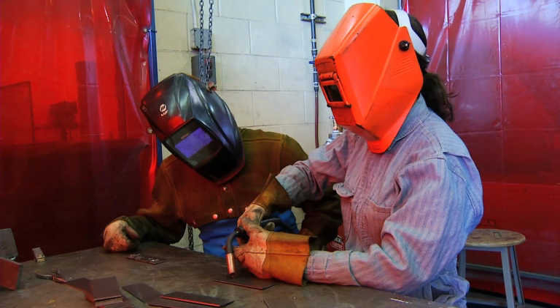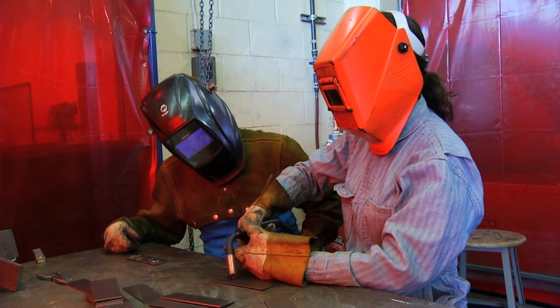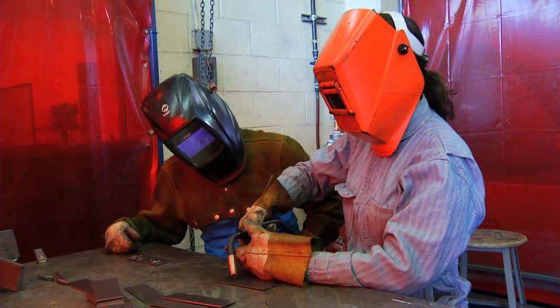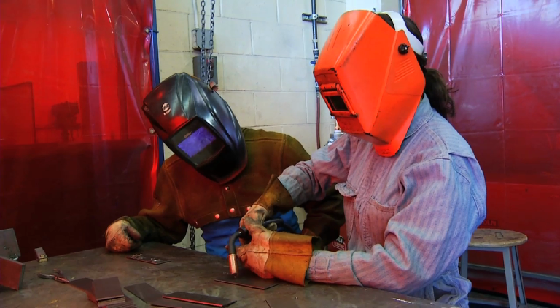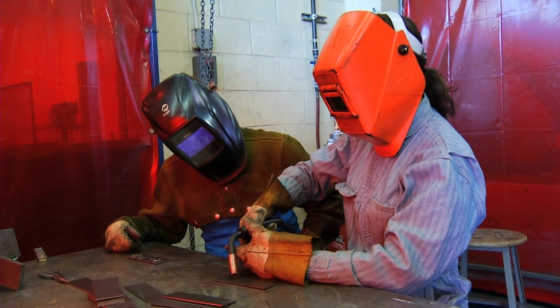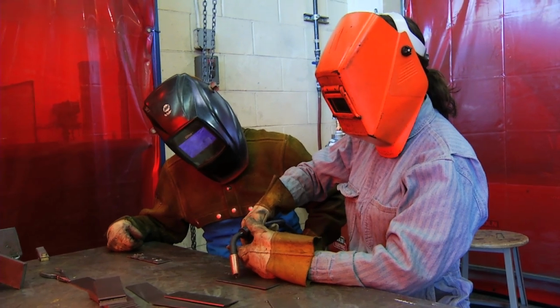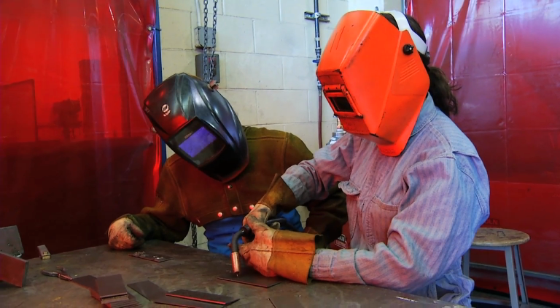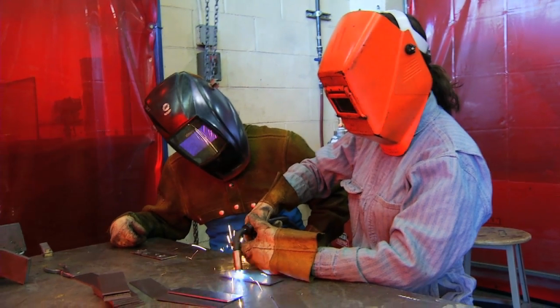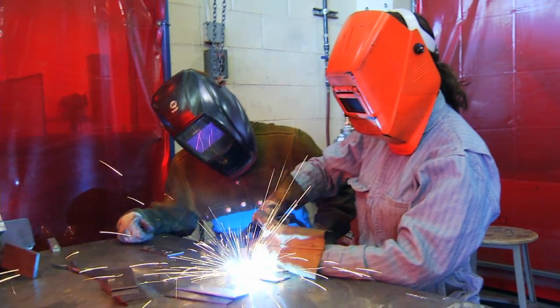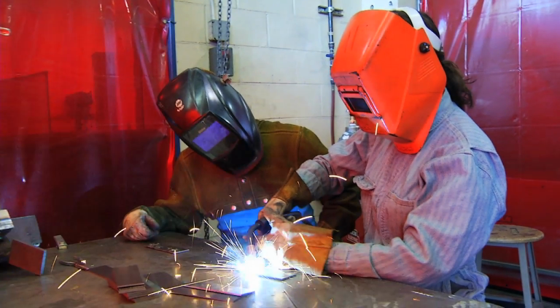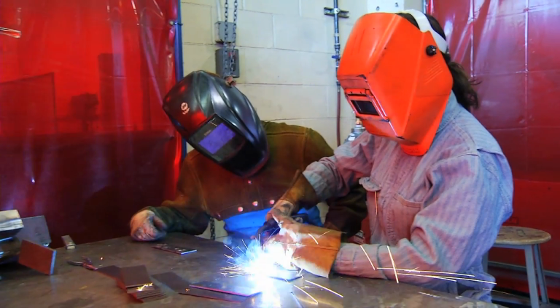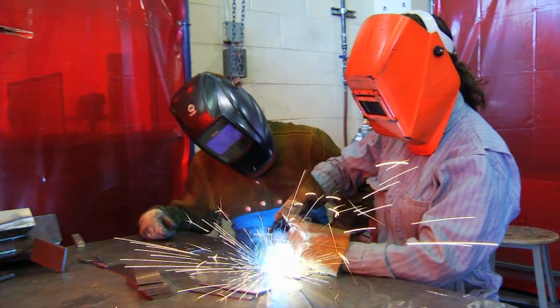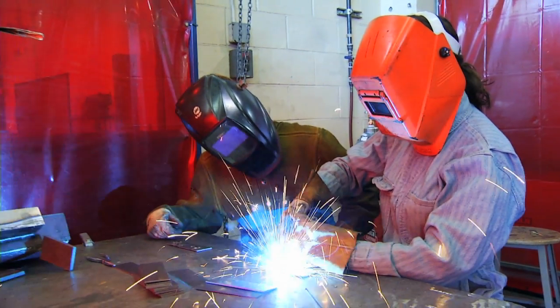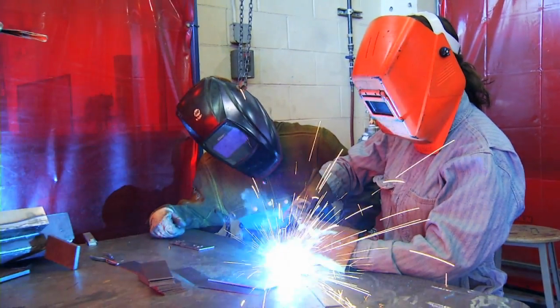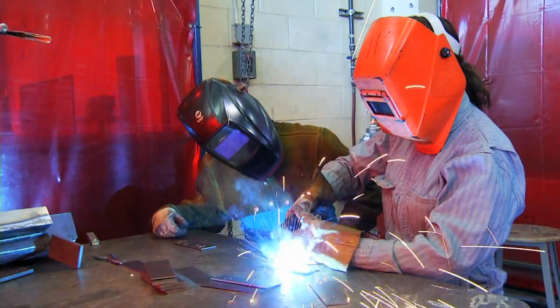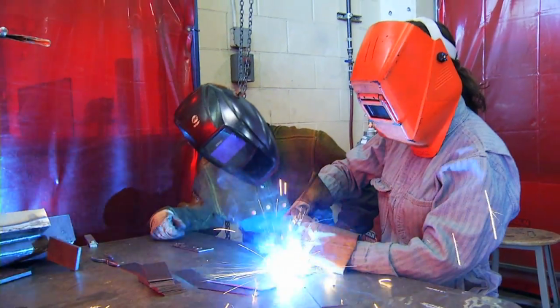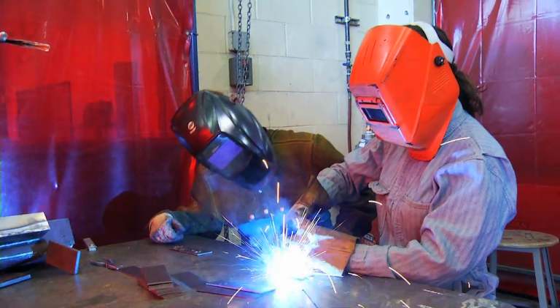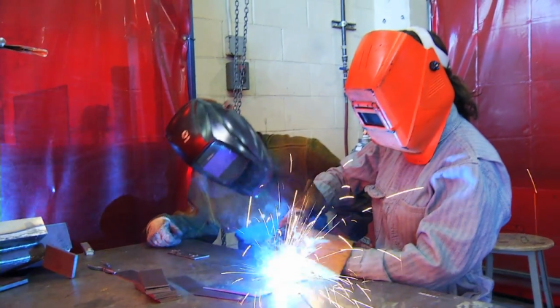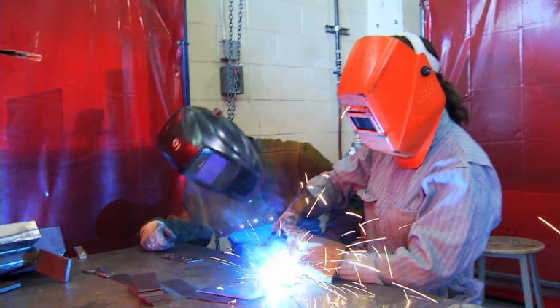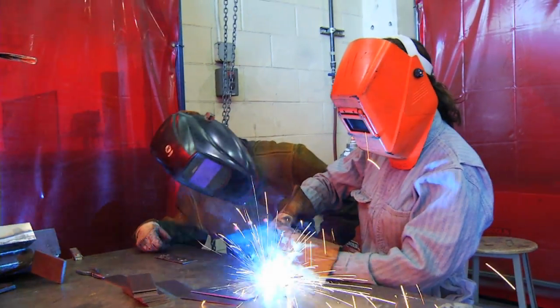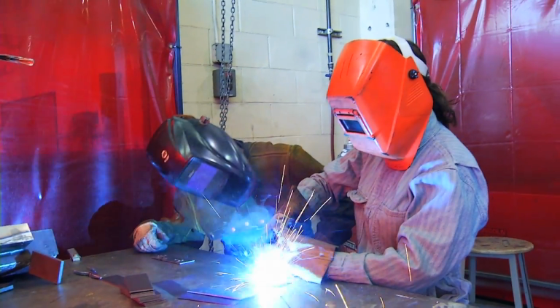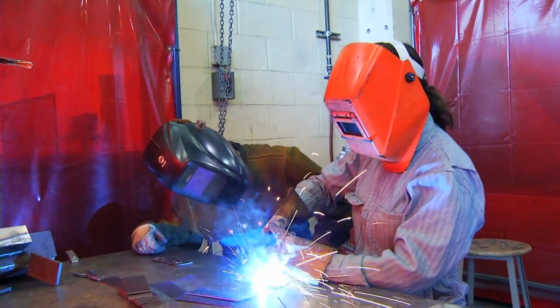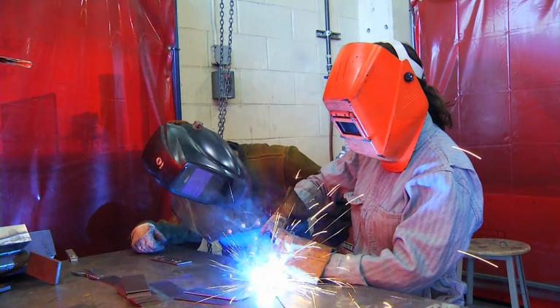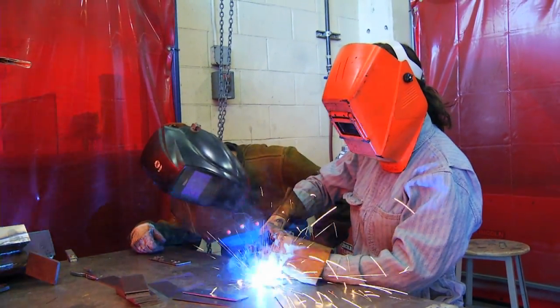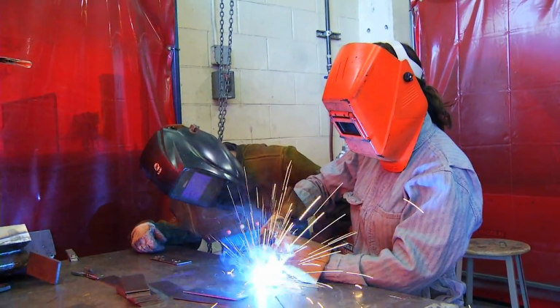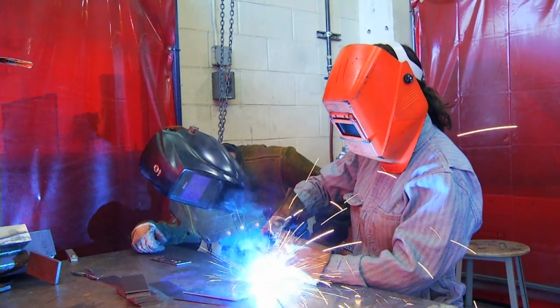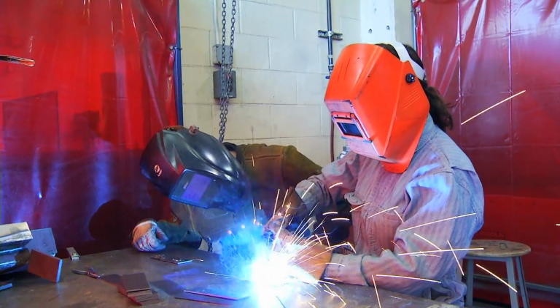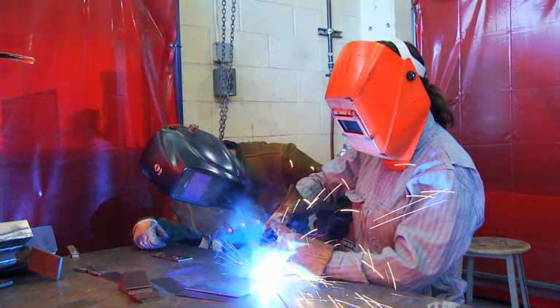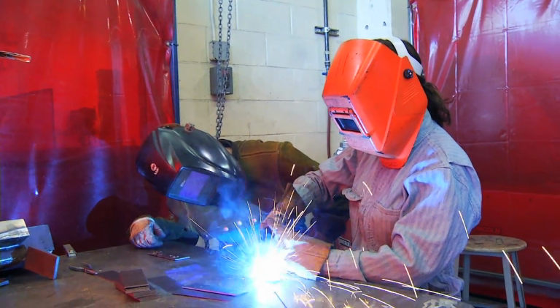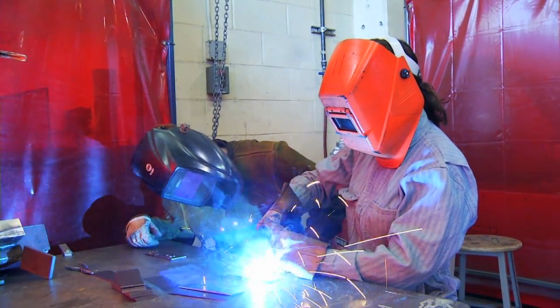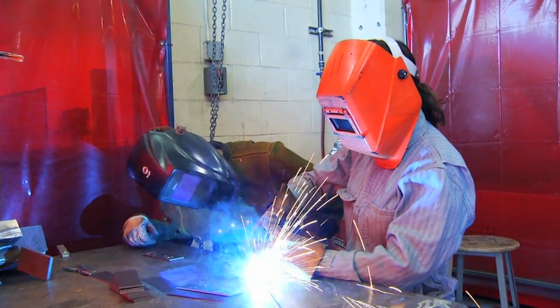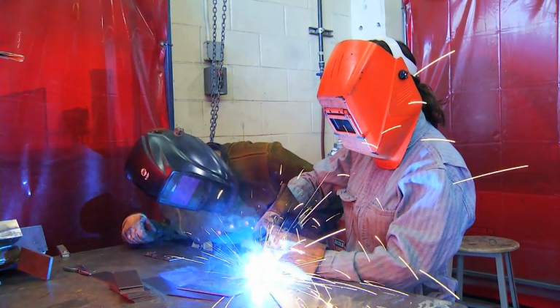Whenever you're ready, pull the trigger. Go slower, slower, slower. There you go.